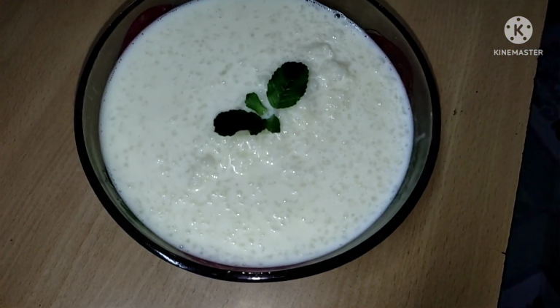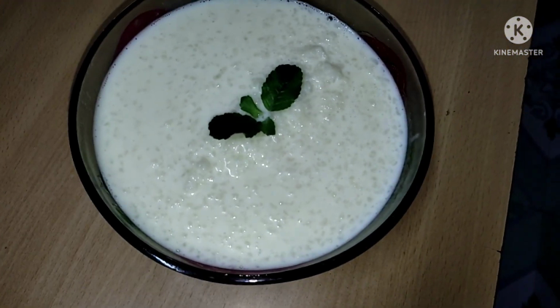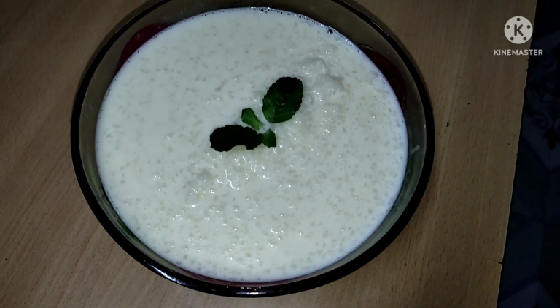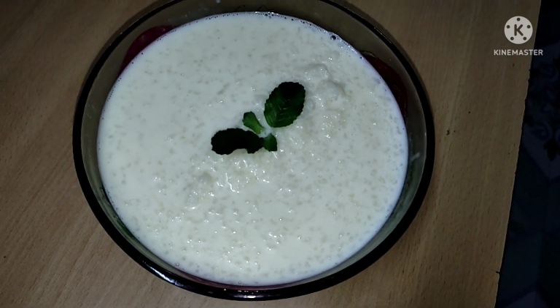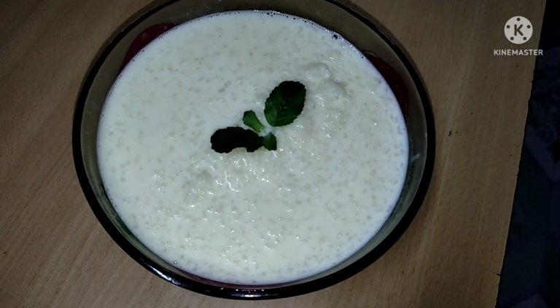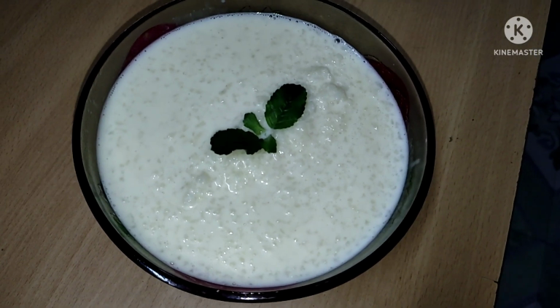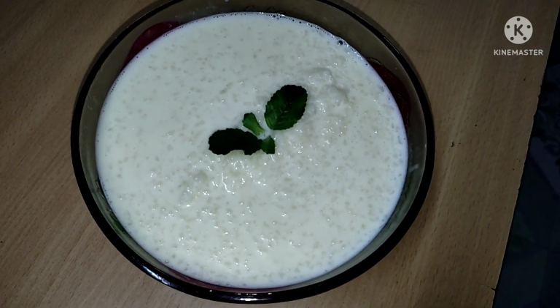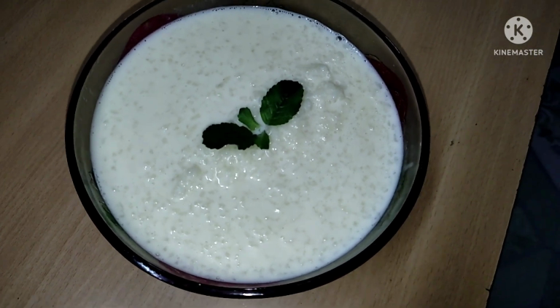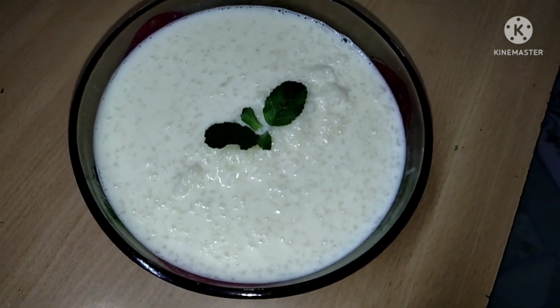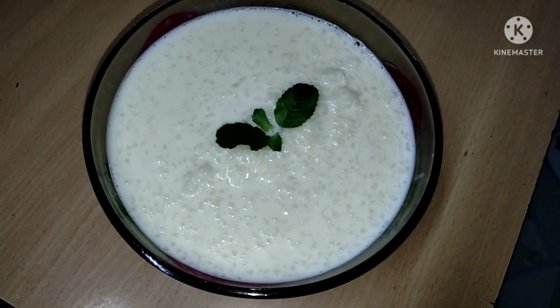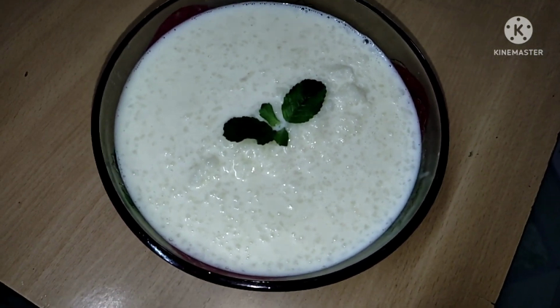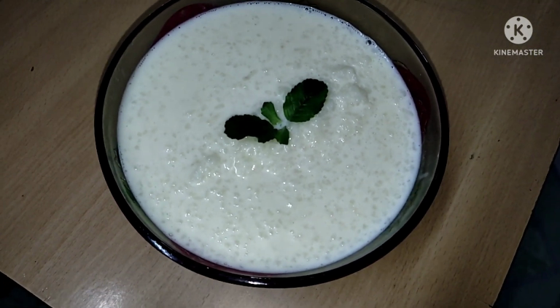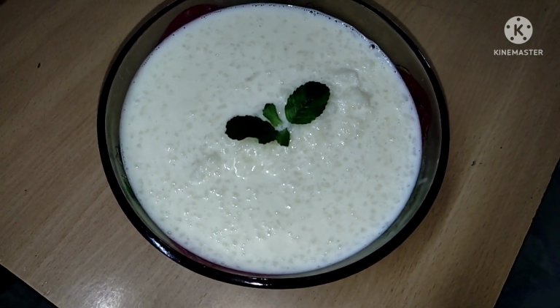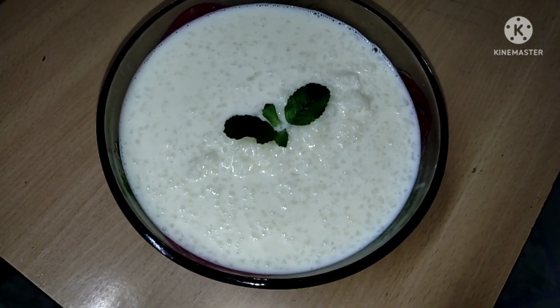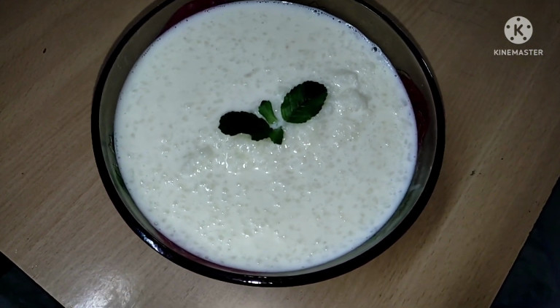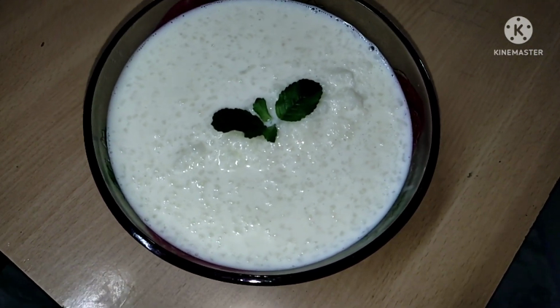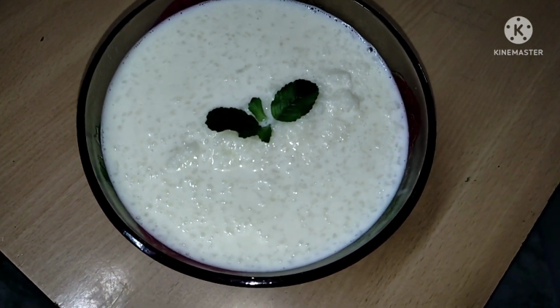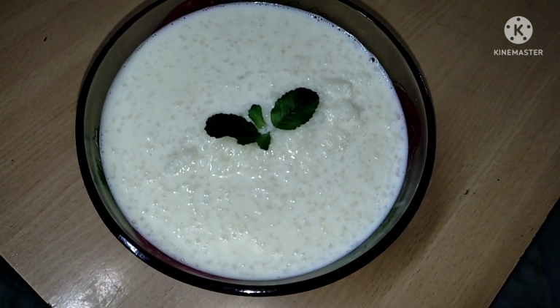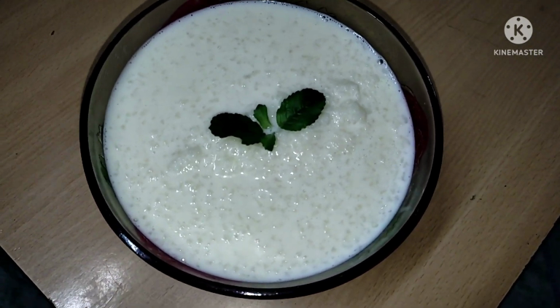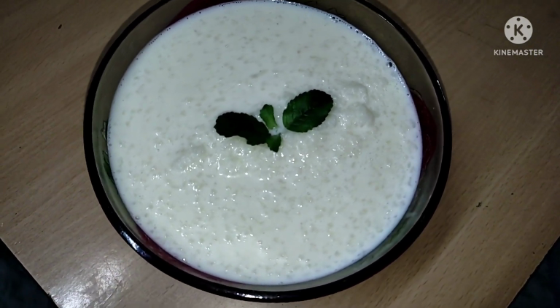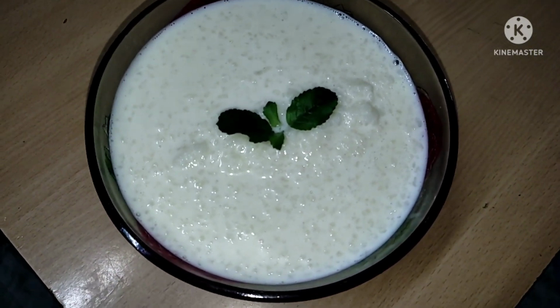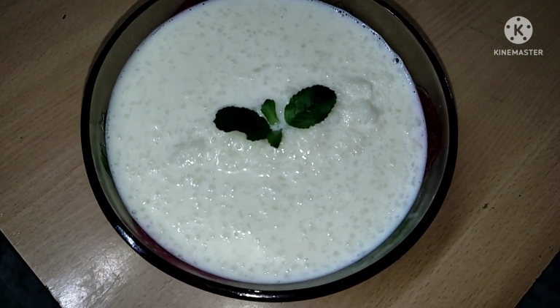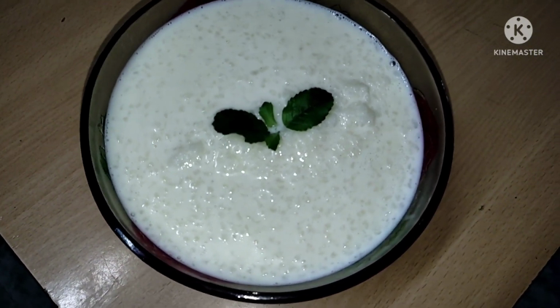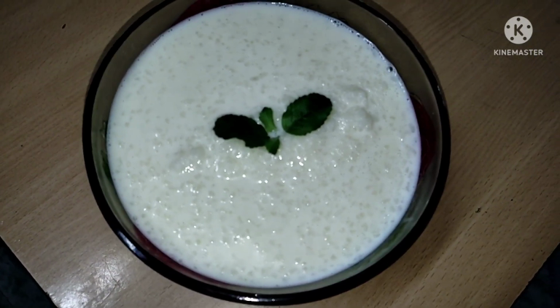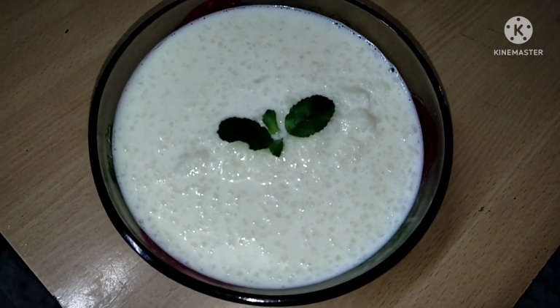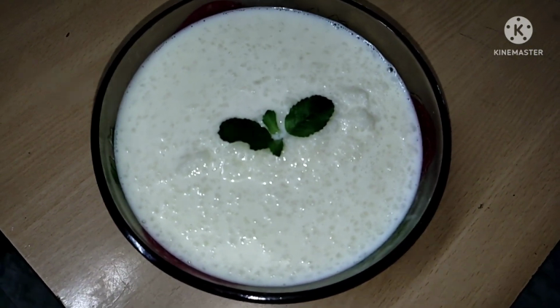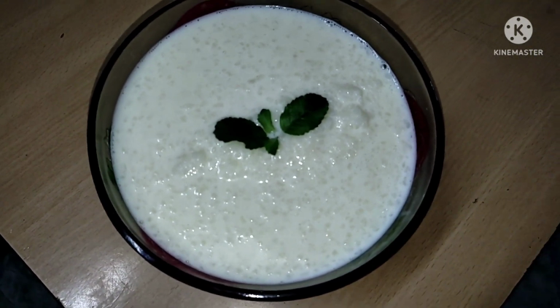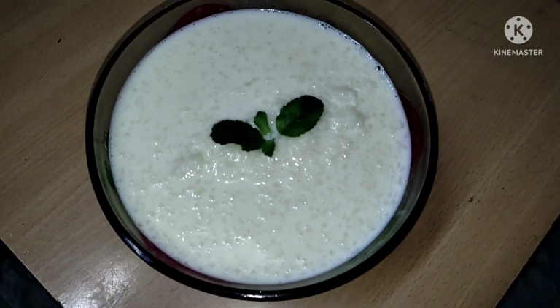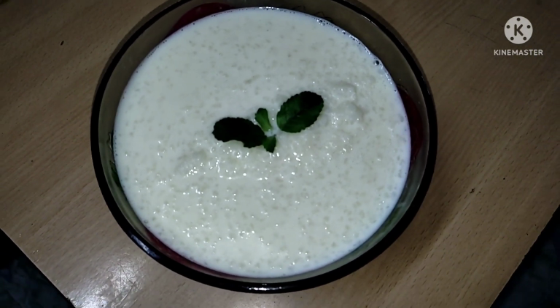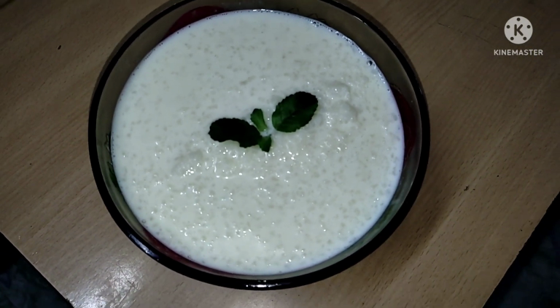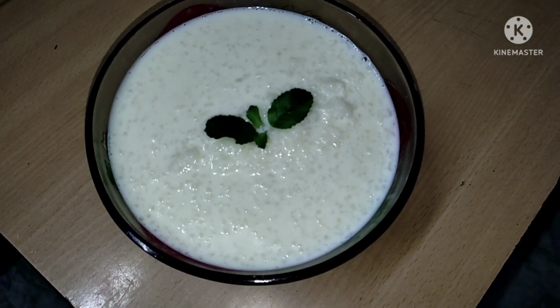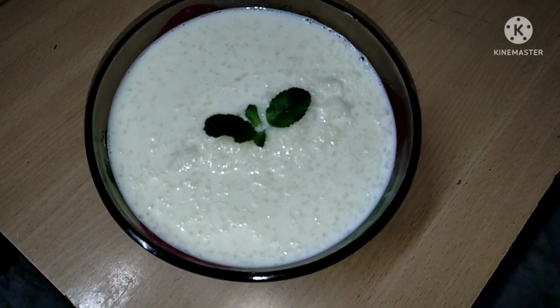Hi Friends! Today is our Pal Pies. I am going to add 2 ingredients.